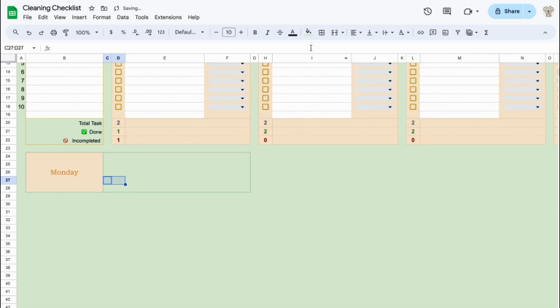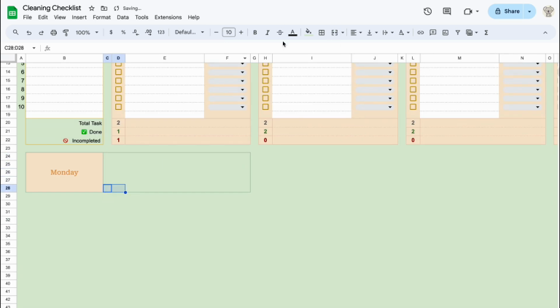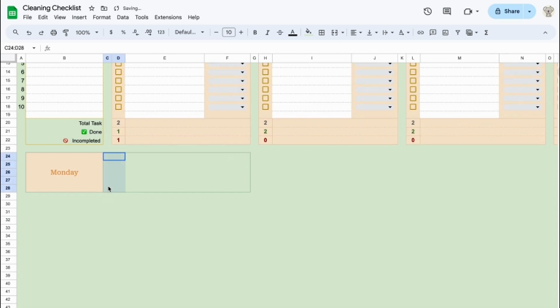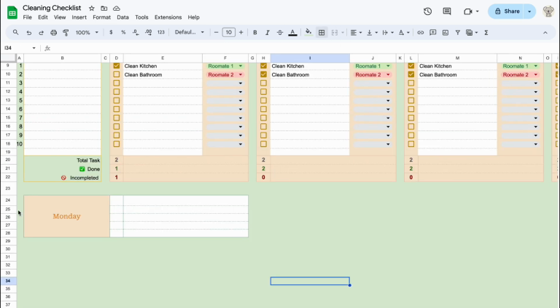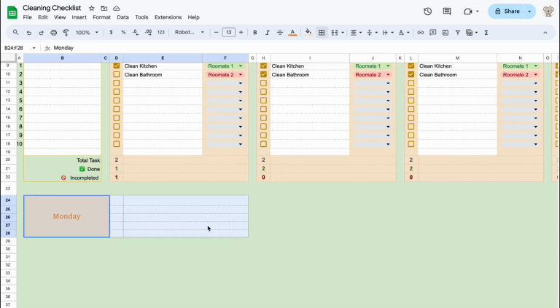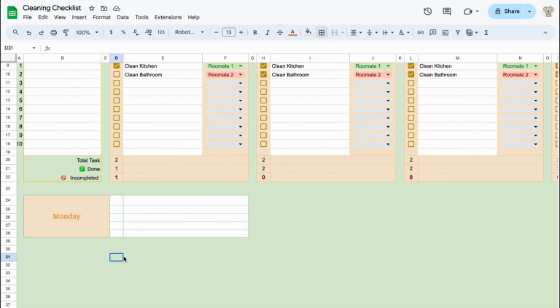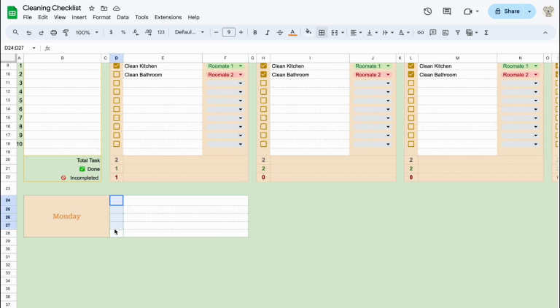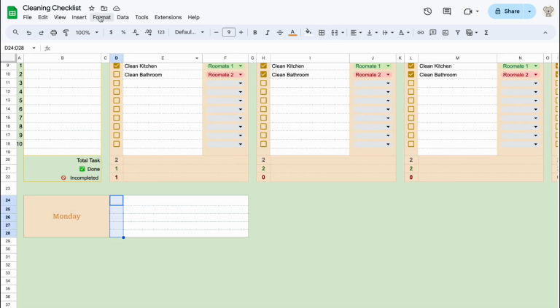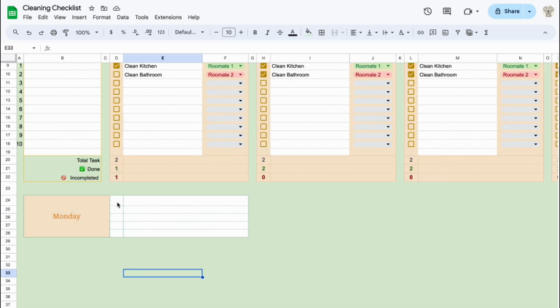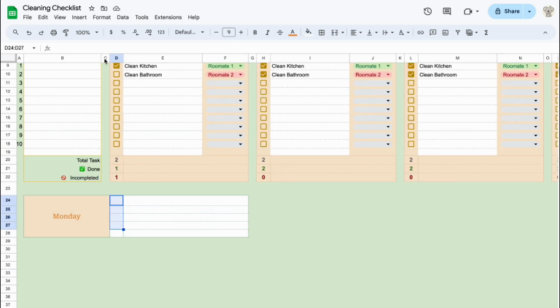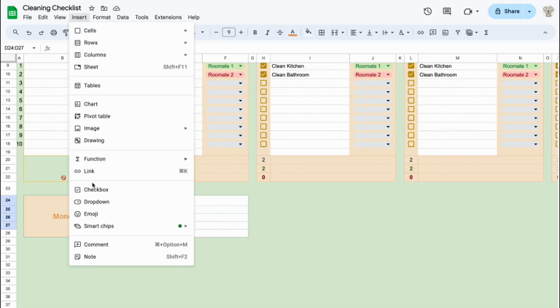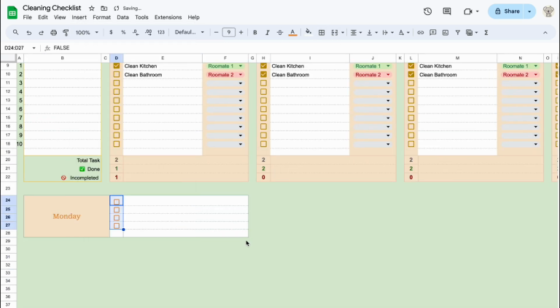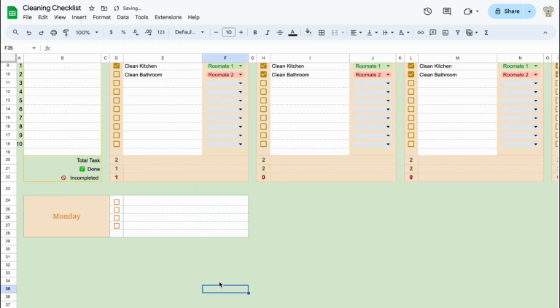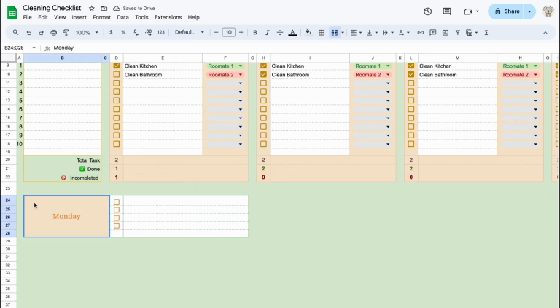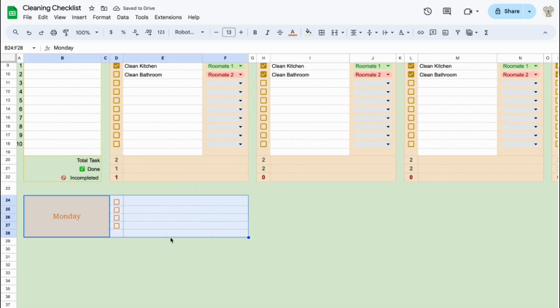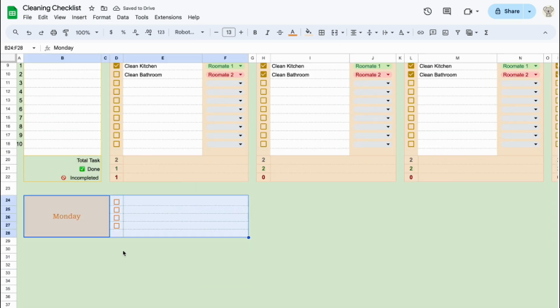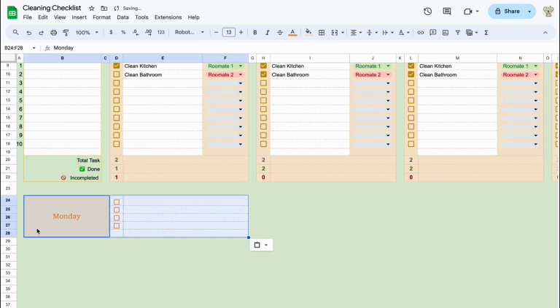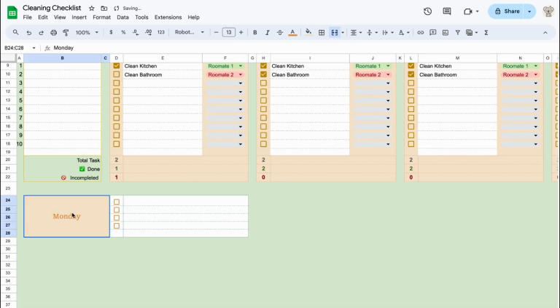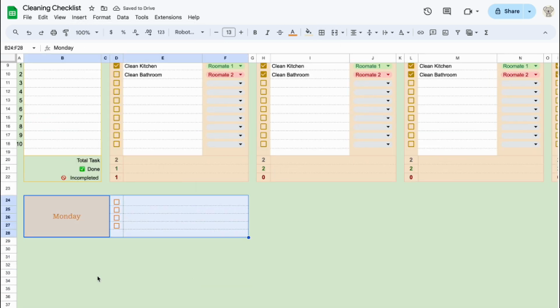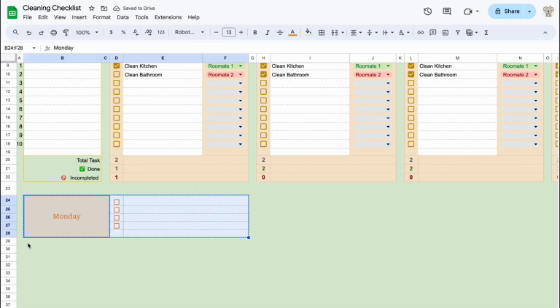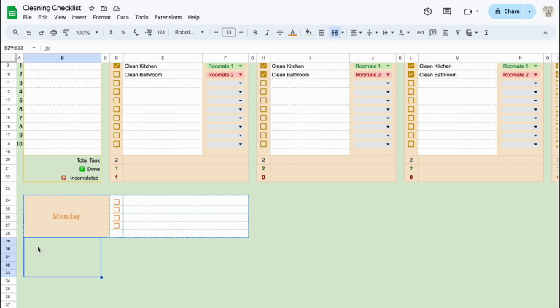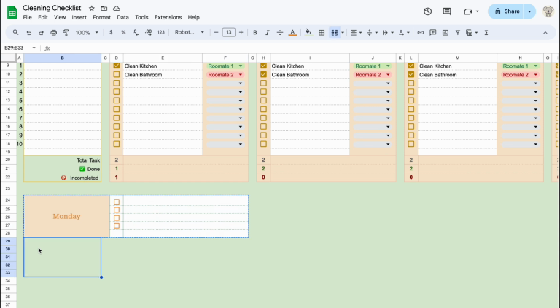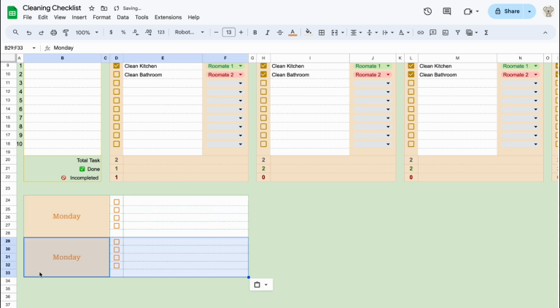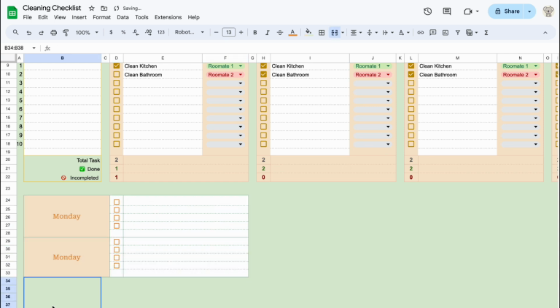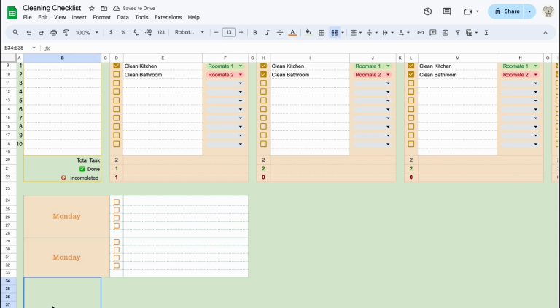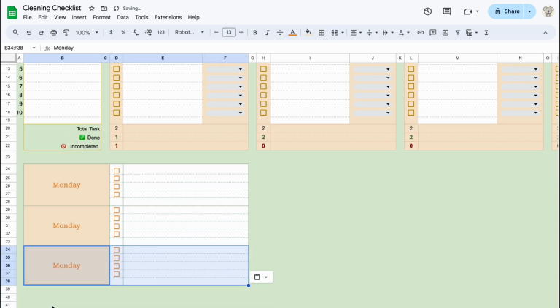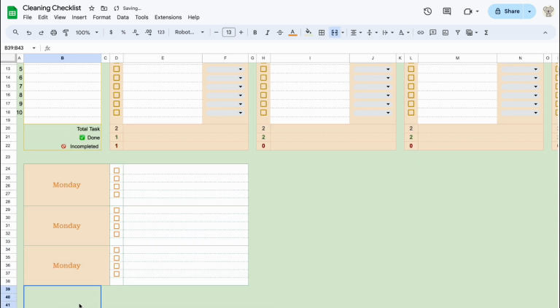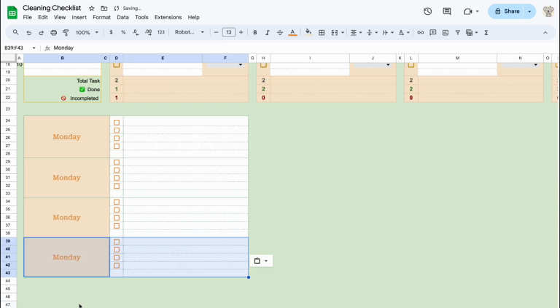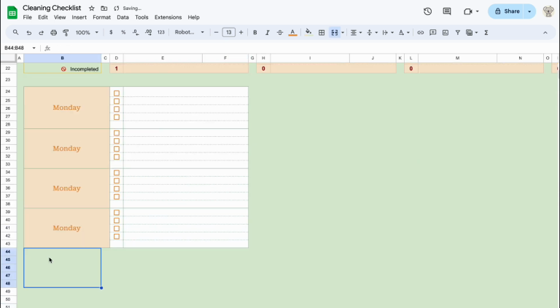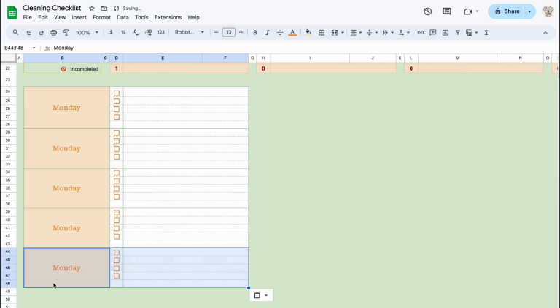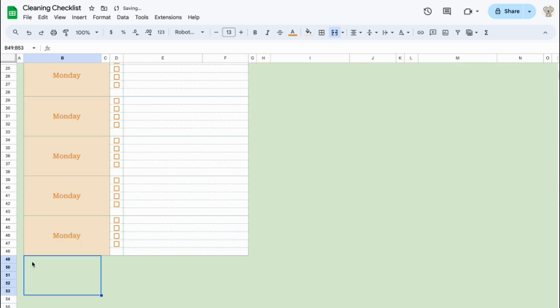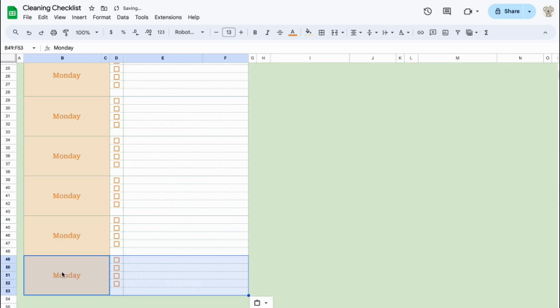For daily tasks, it depends on the number of tasks per day. You can add extra rows for additional tasks.